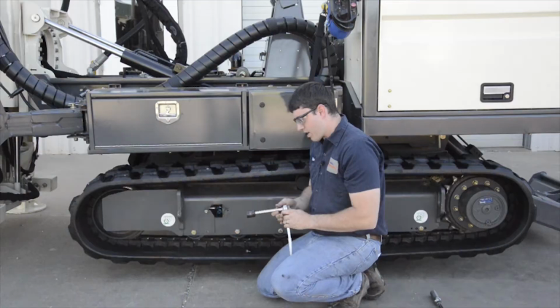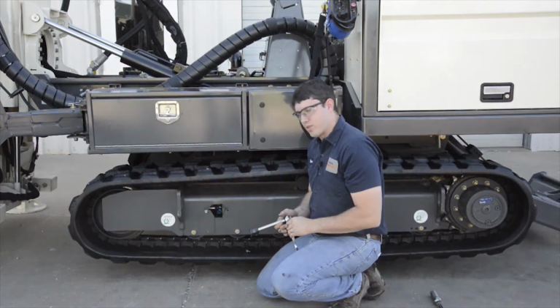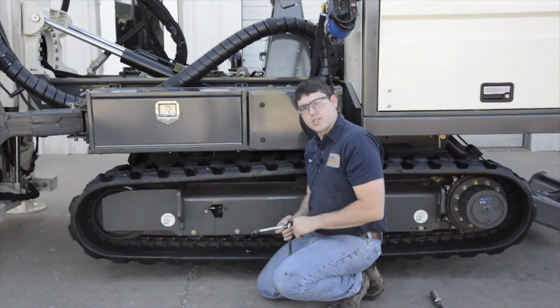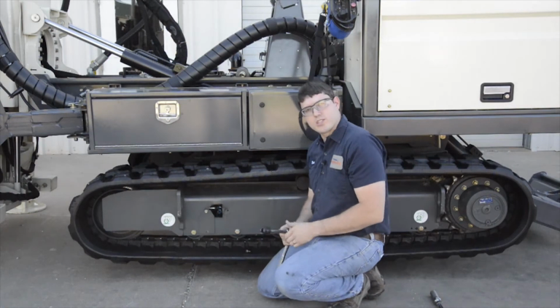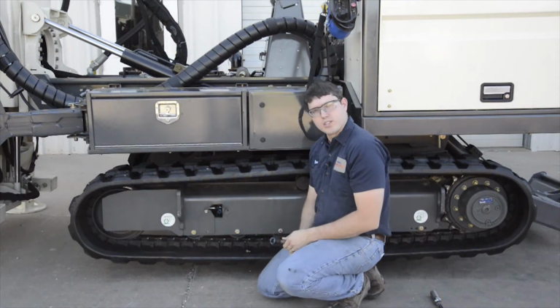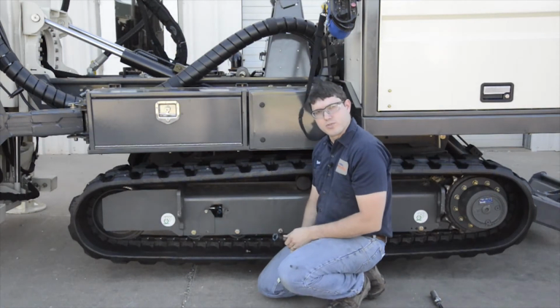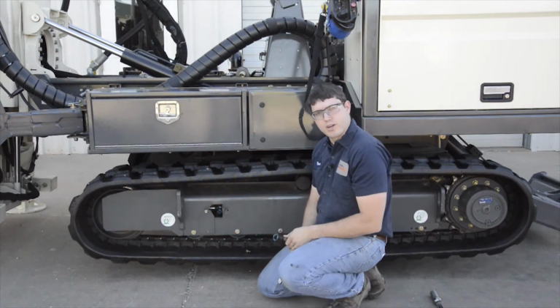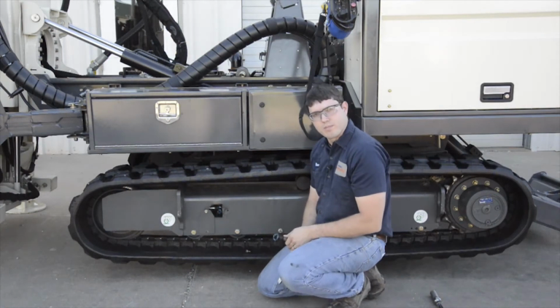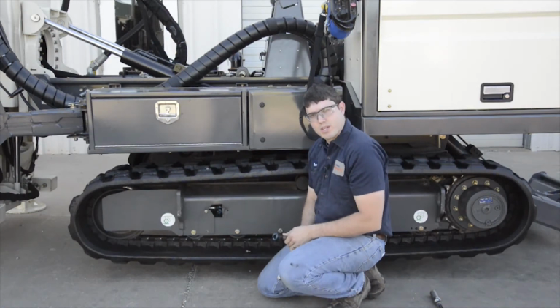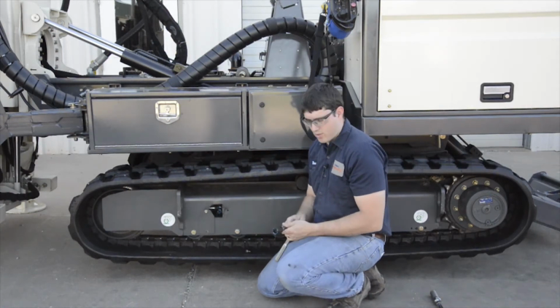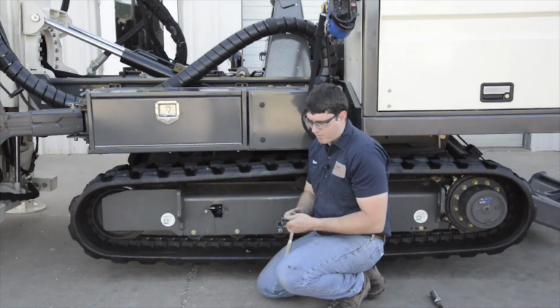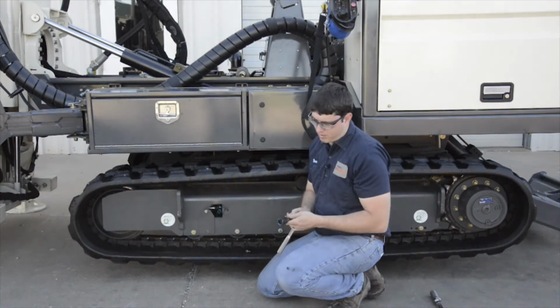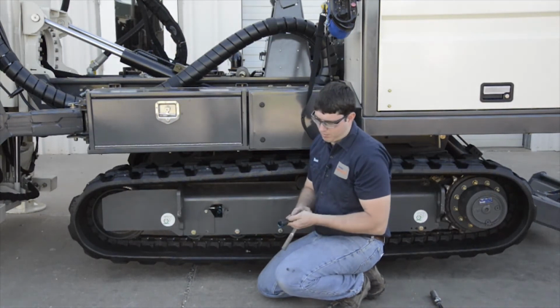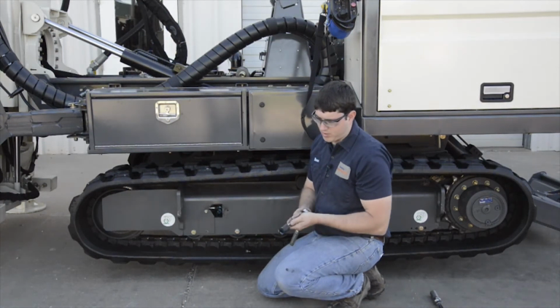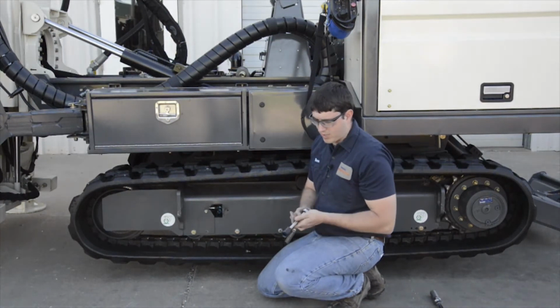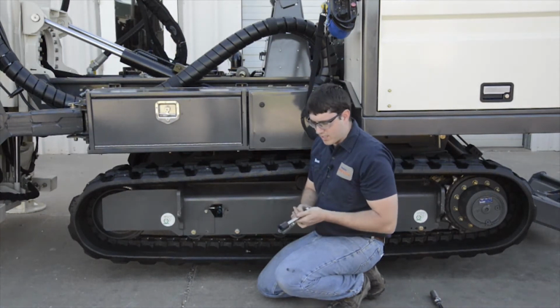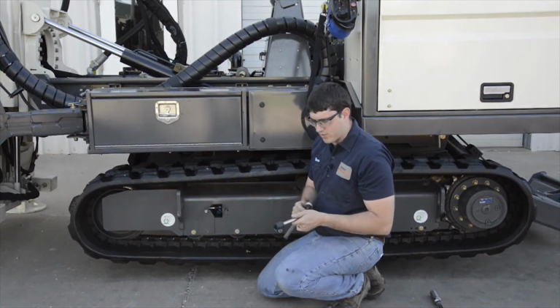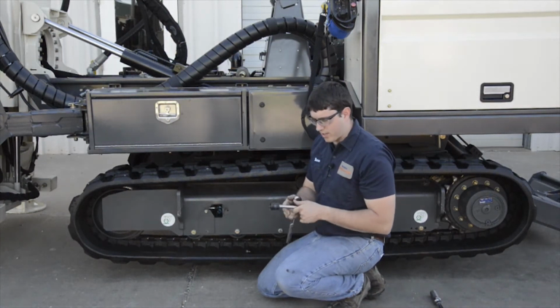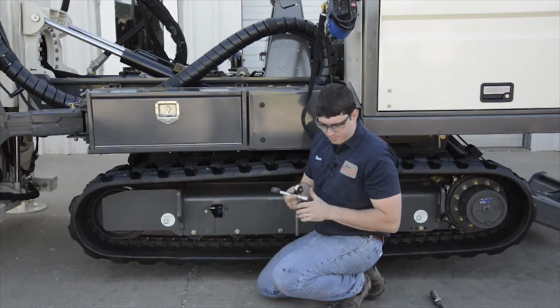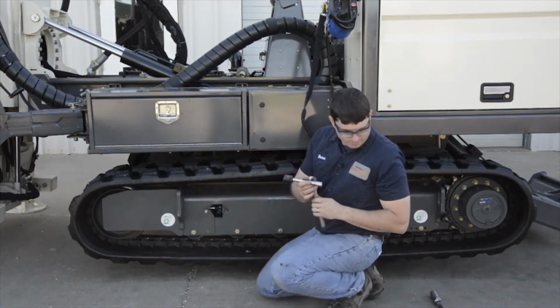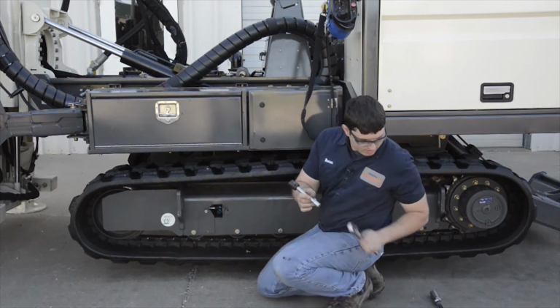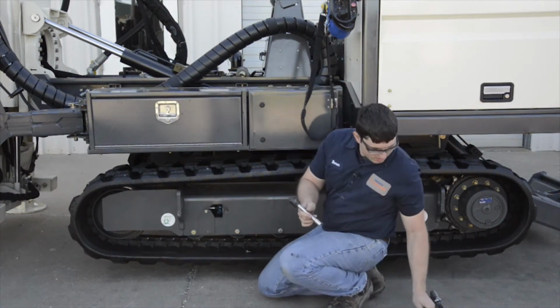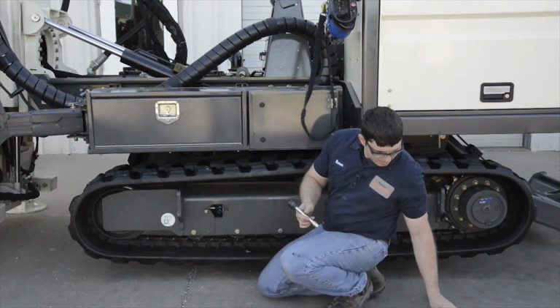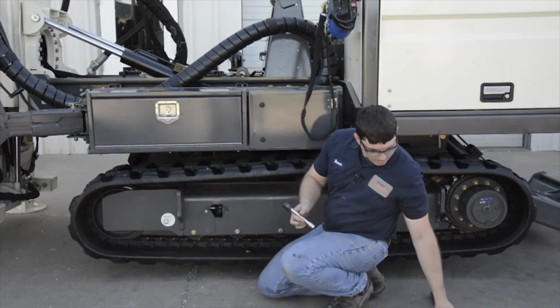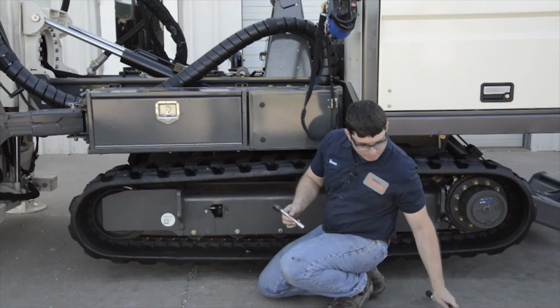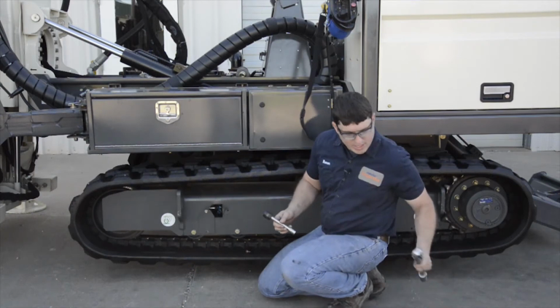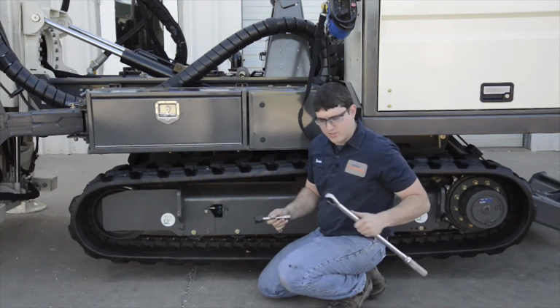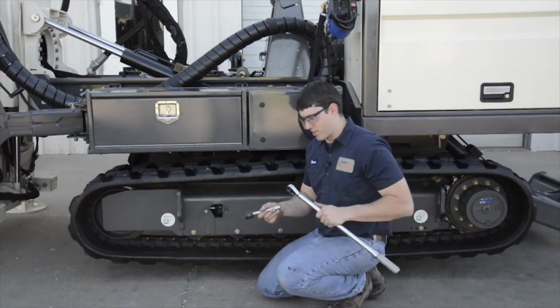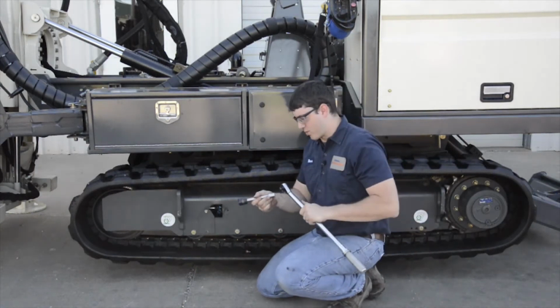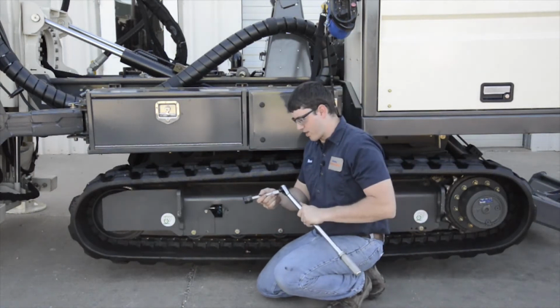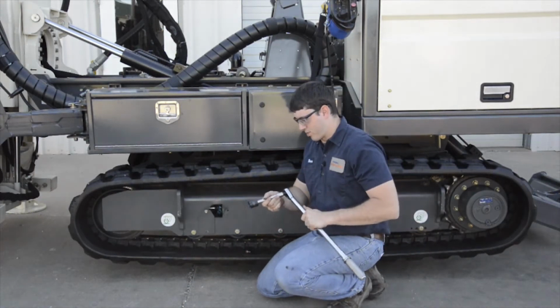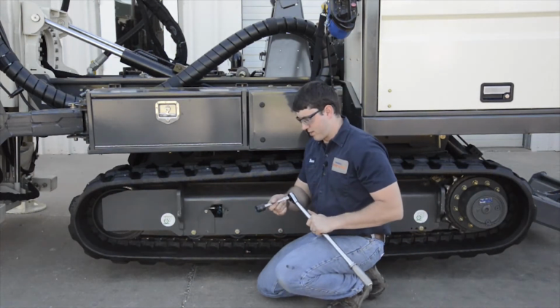I've loosened it just a little too far, so now I'm going to re-tighten the zerk. I'm going to tighten the zerk to 25 foot pounds.